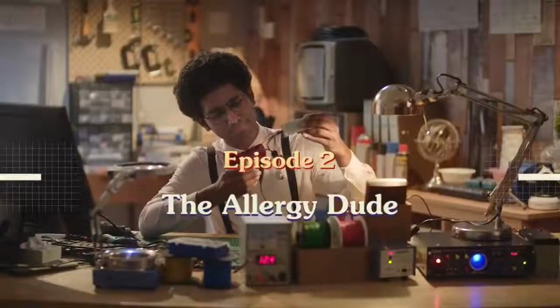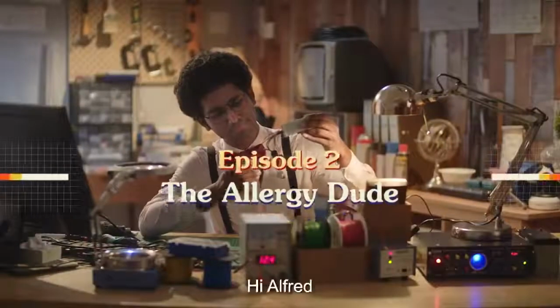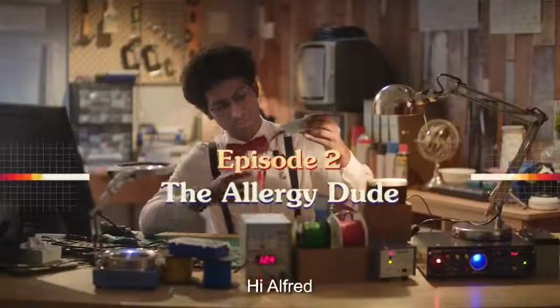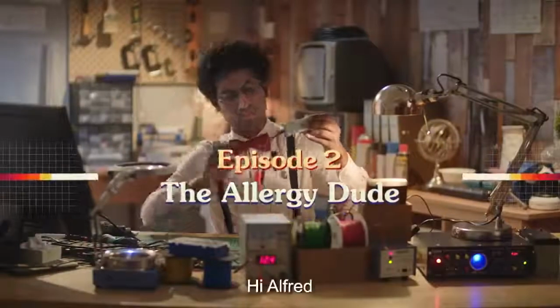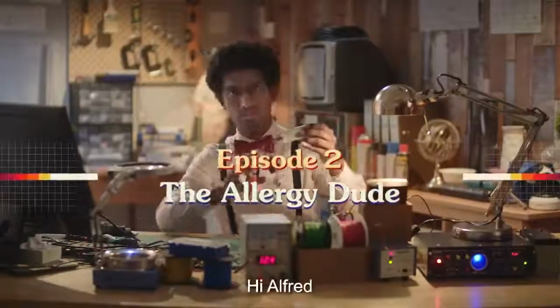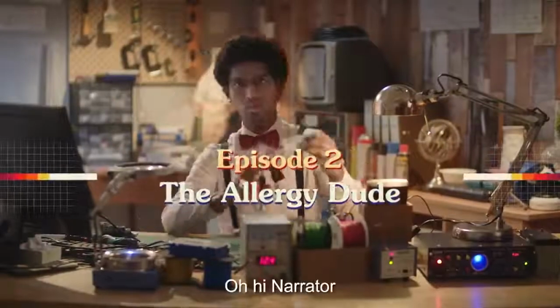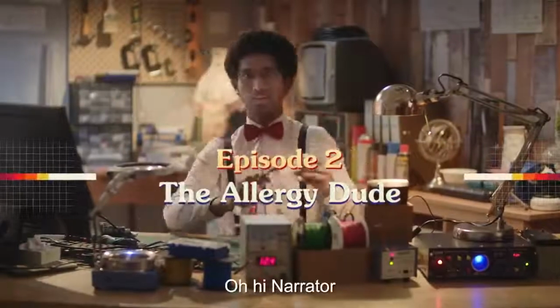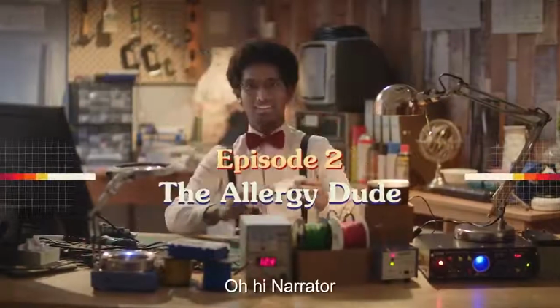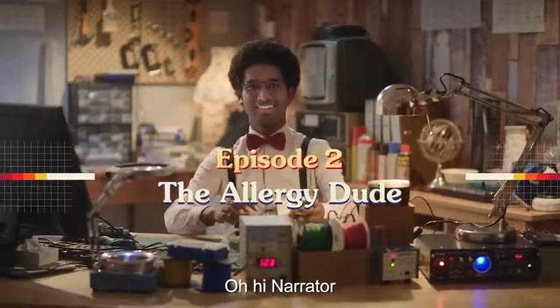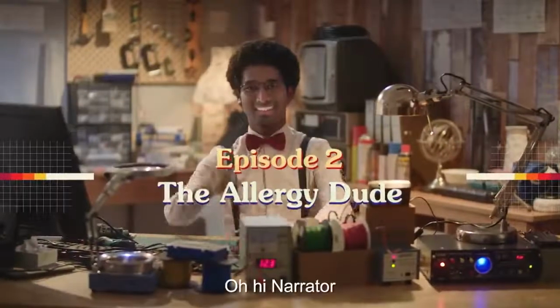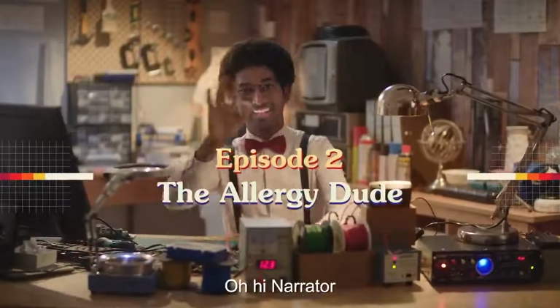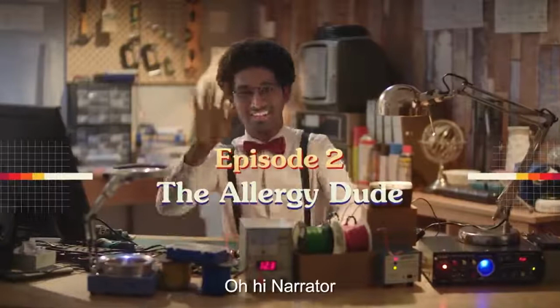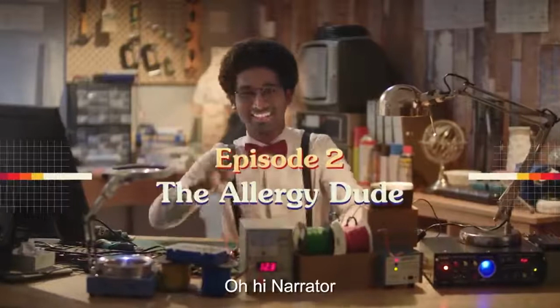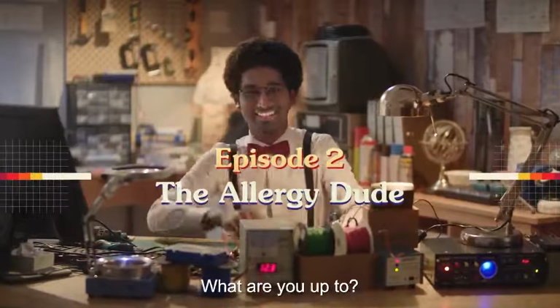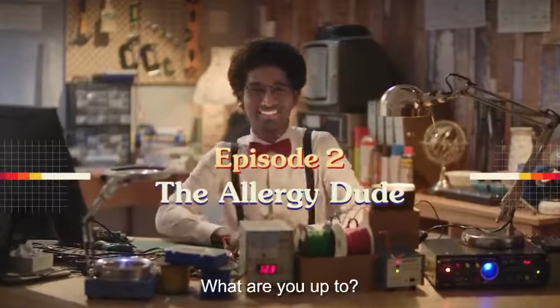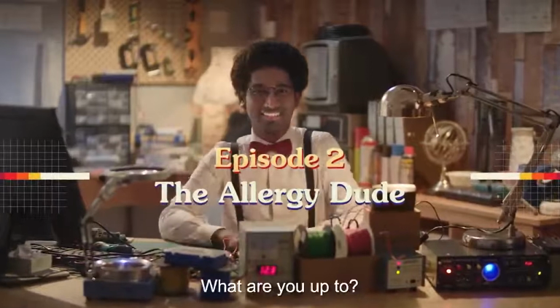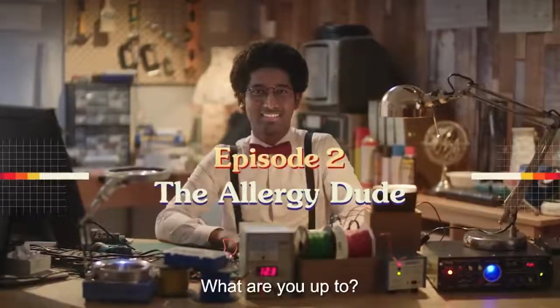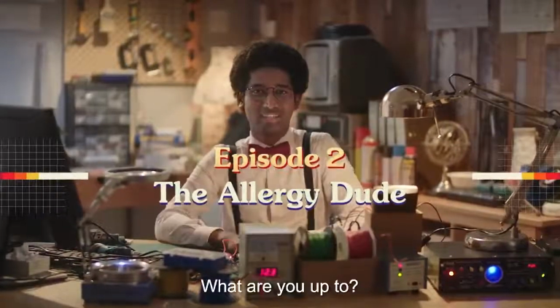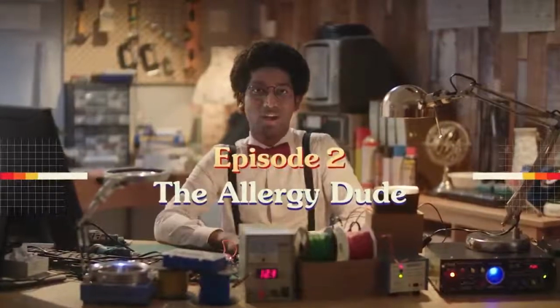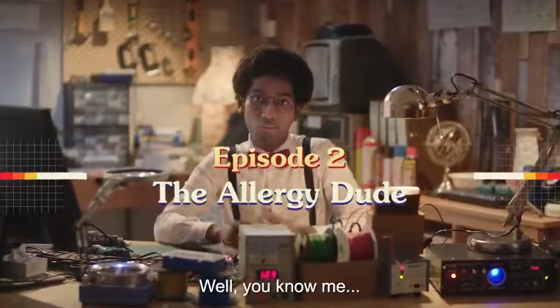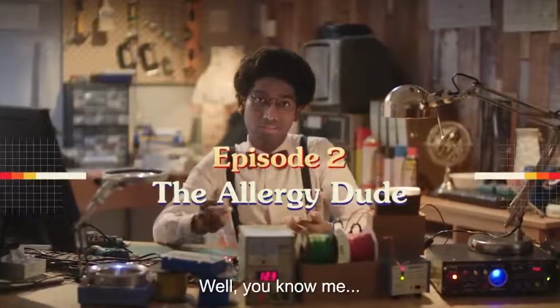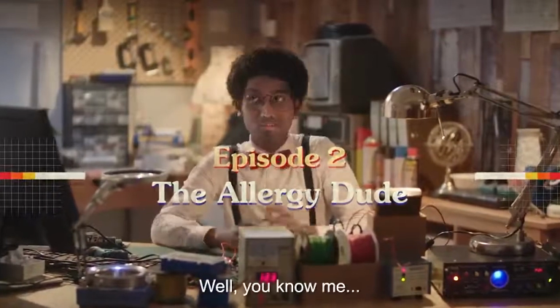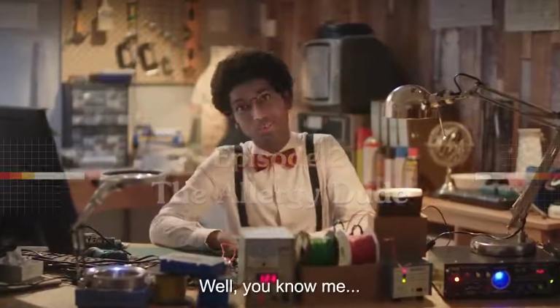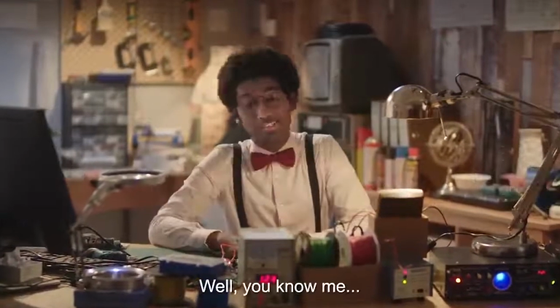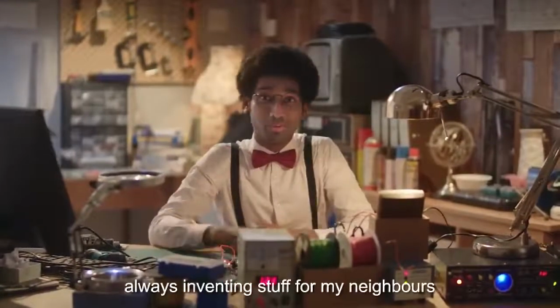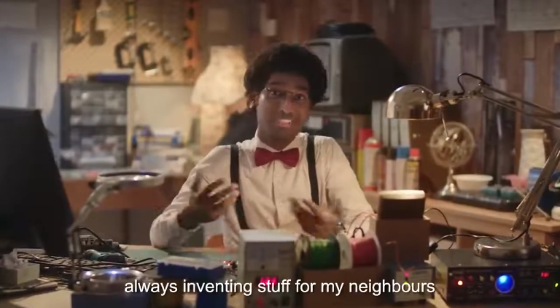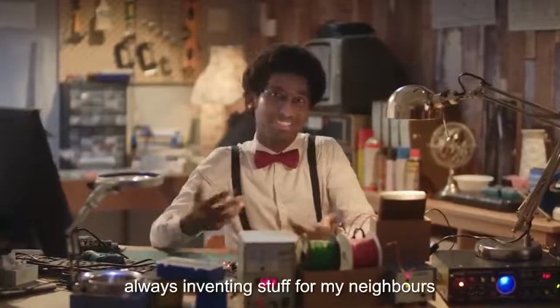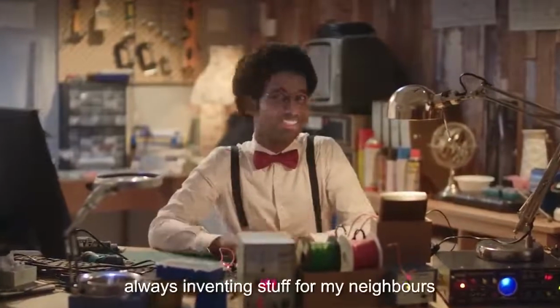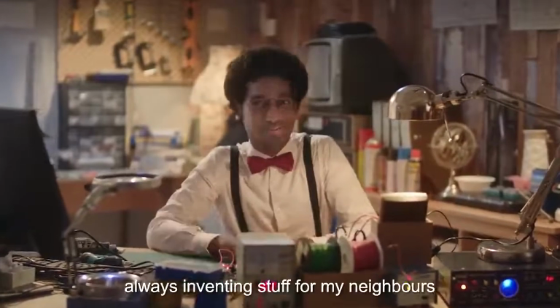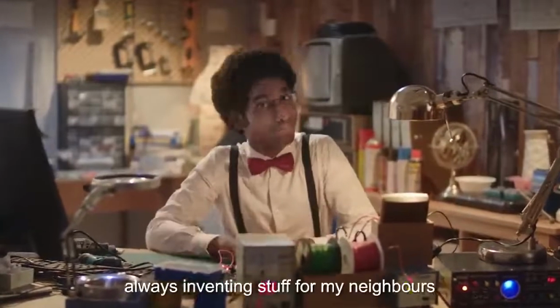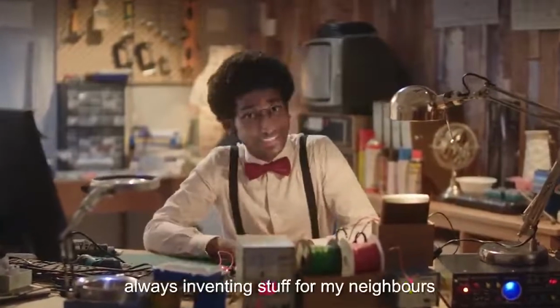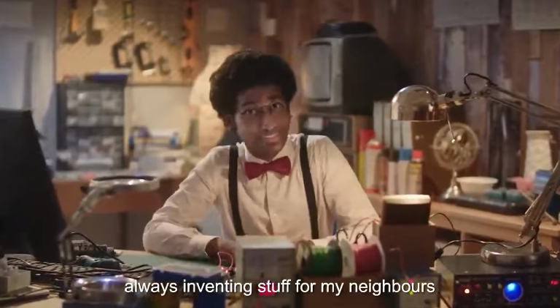Hi, Alfred. Hi, narrator. What are you up to? Well, you know me, always inventing stuff for my neighbors.